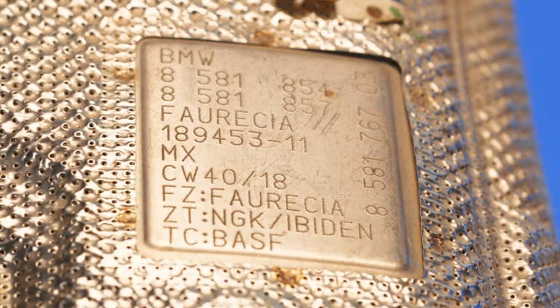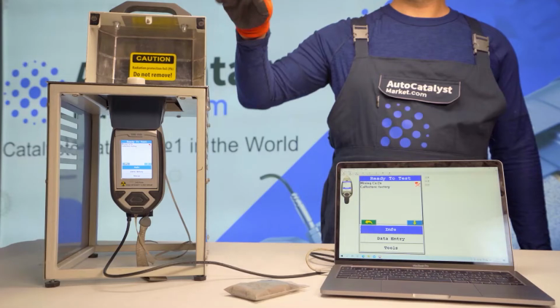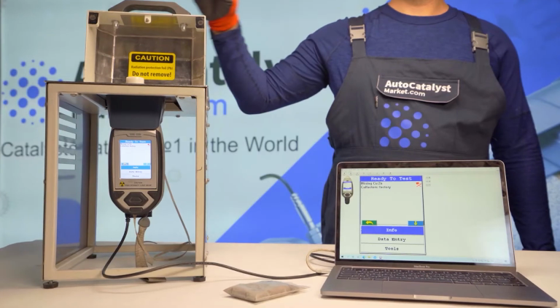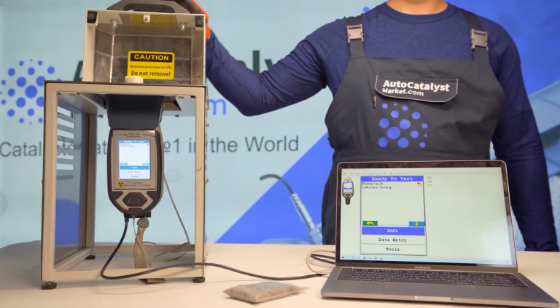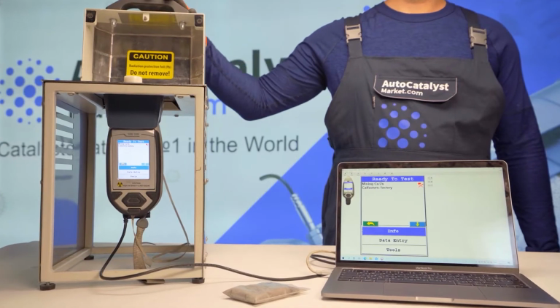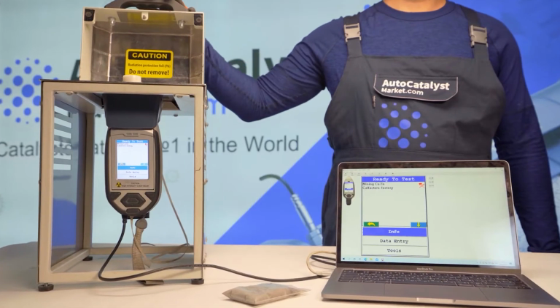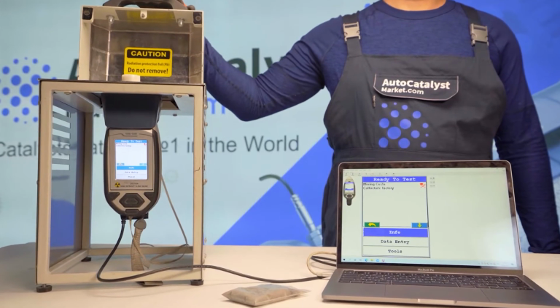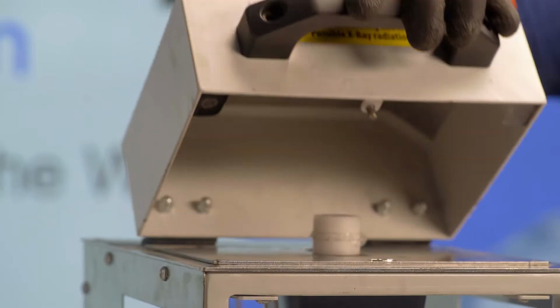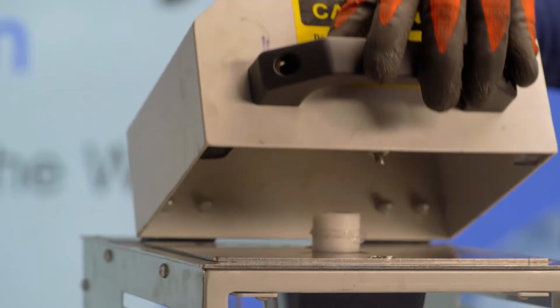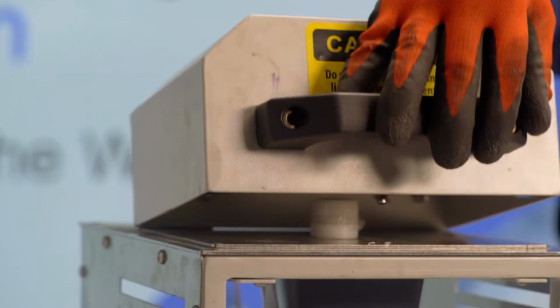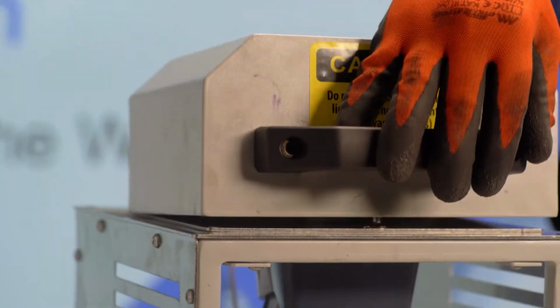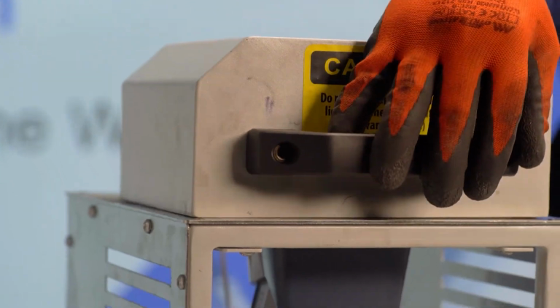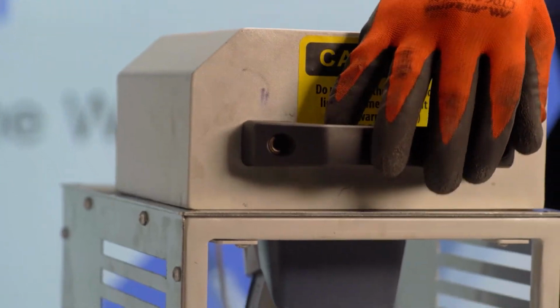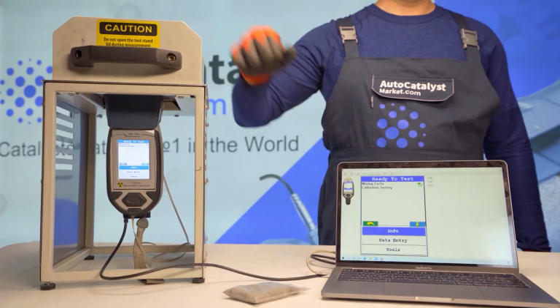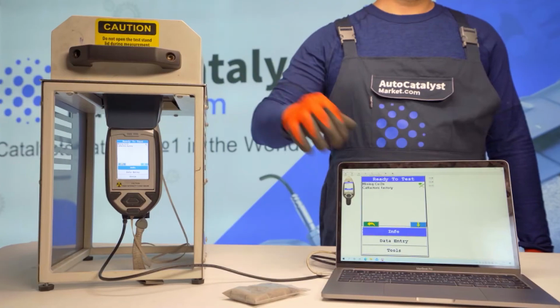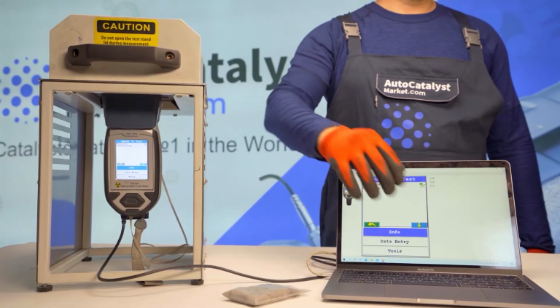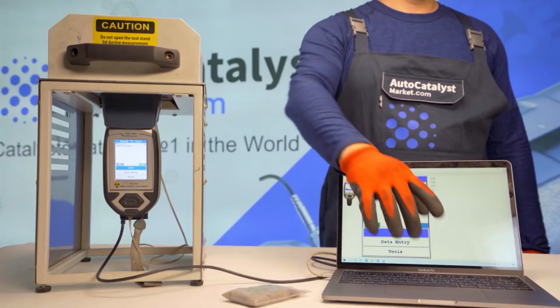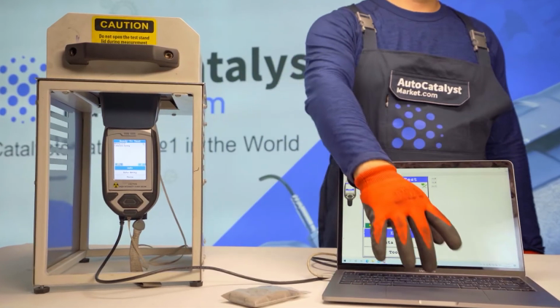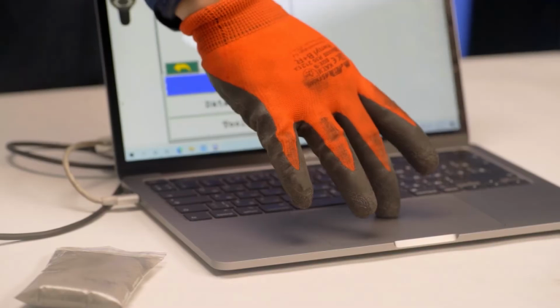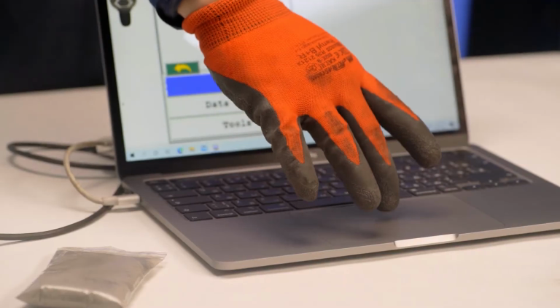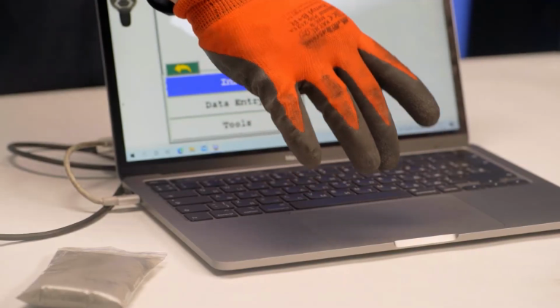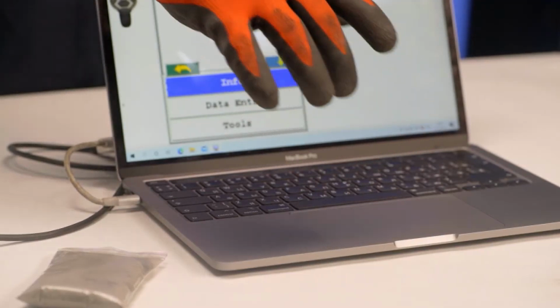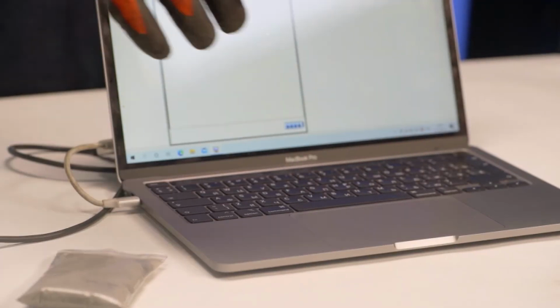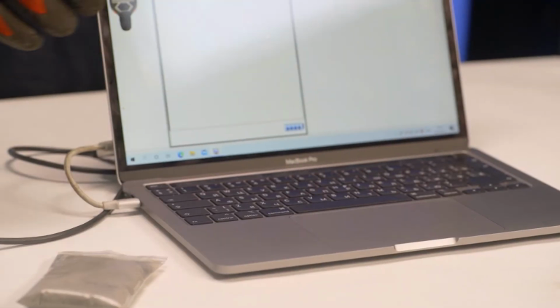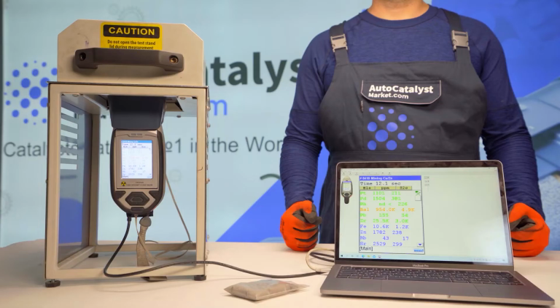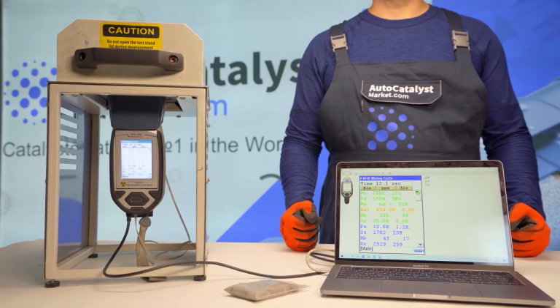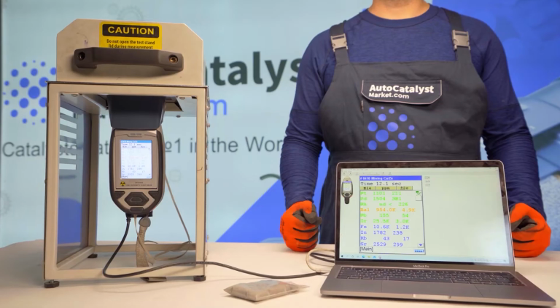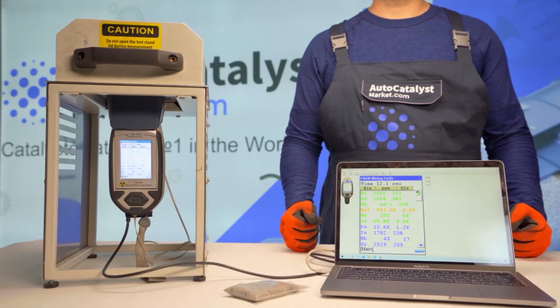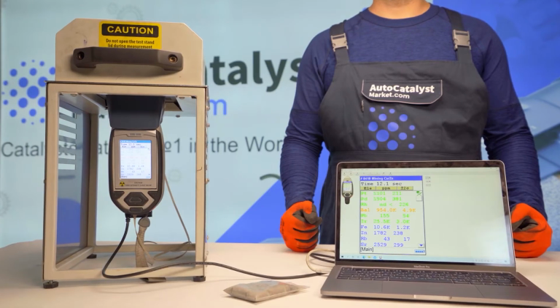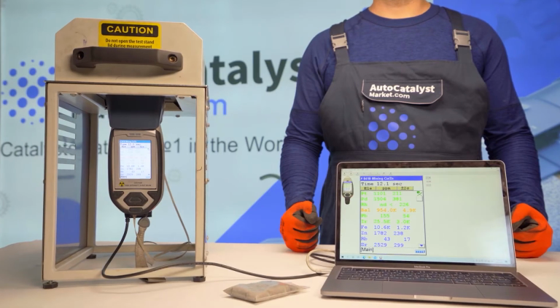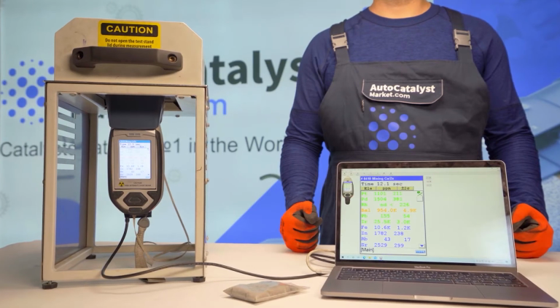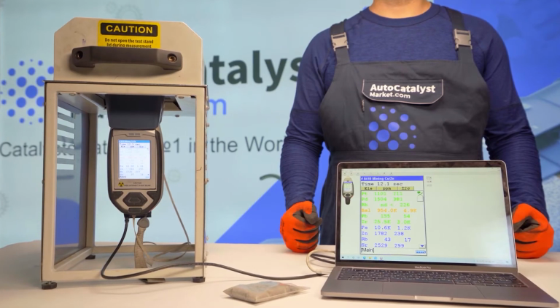If the serial number is missing or damaged, a spectral analysis will be performed on the instrument to give you the exact price.